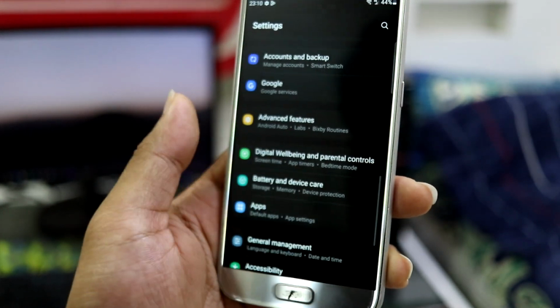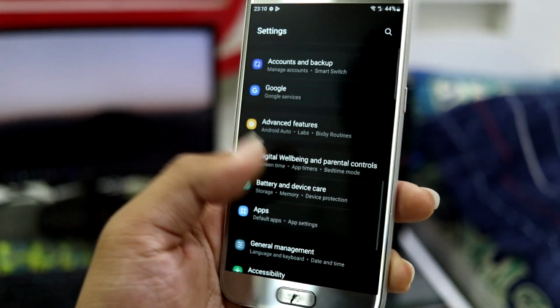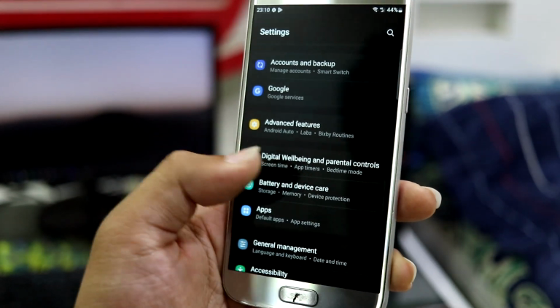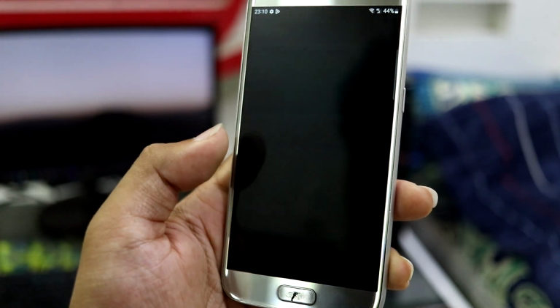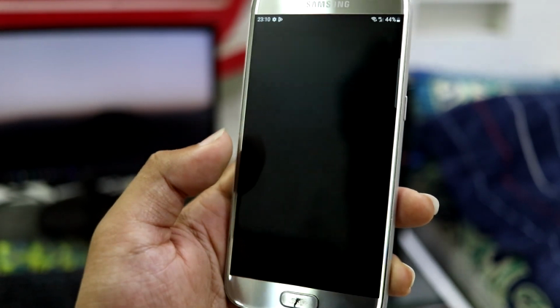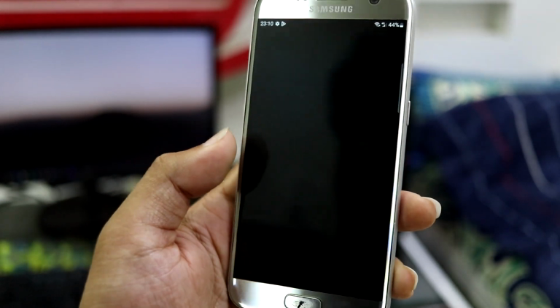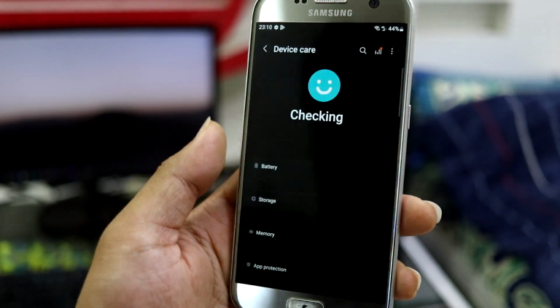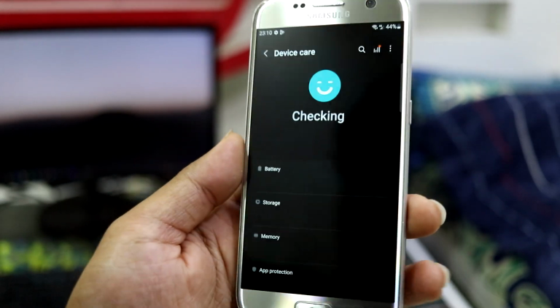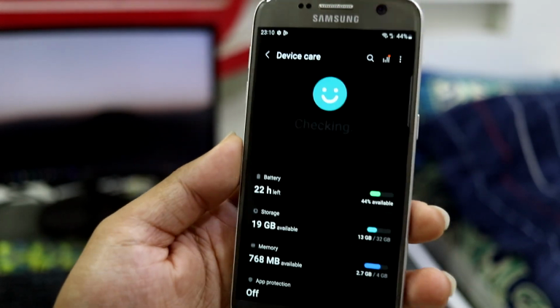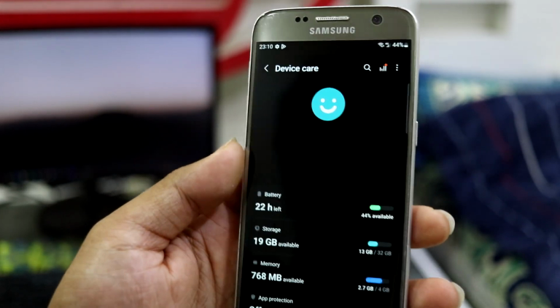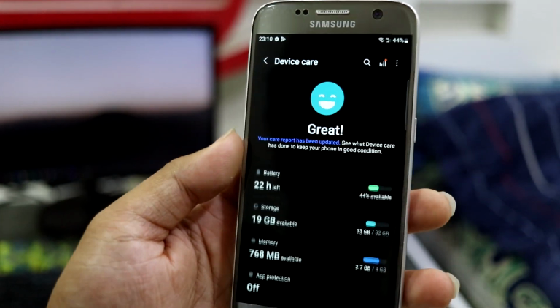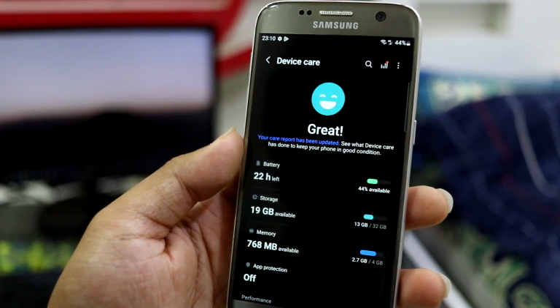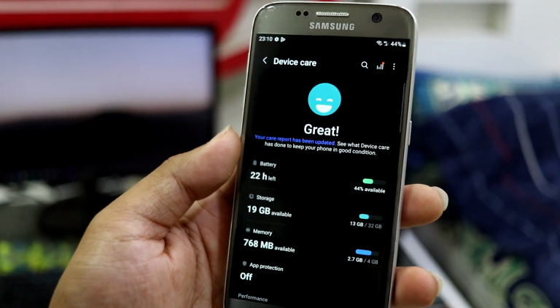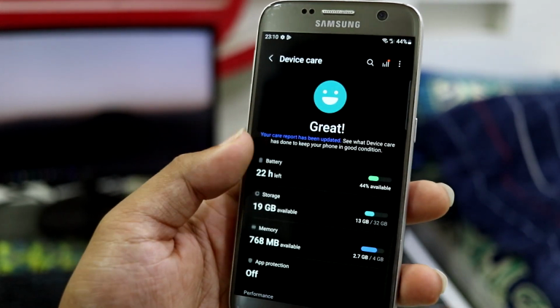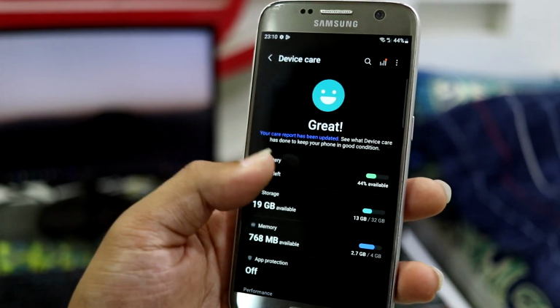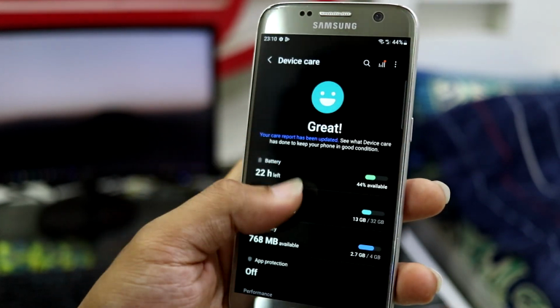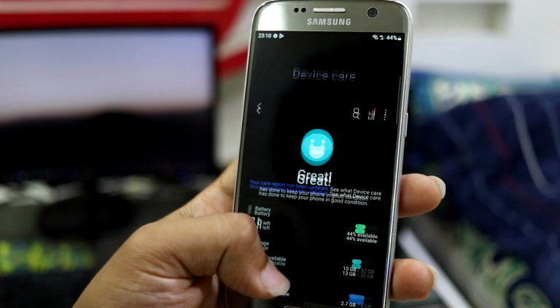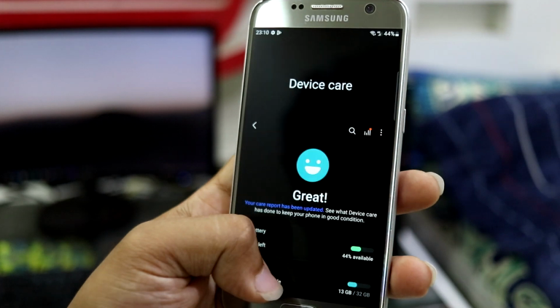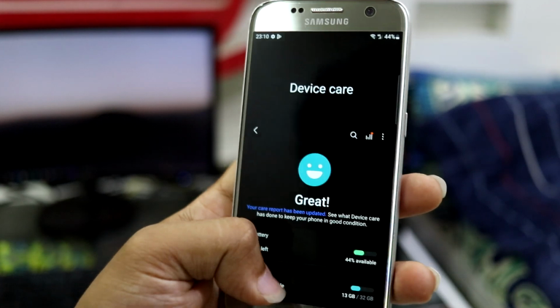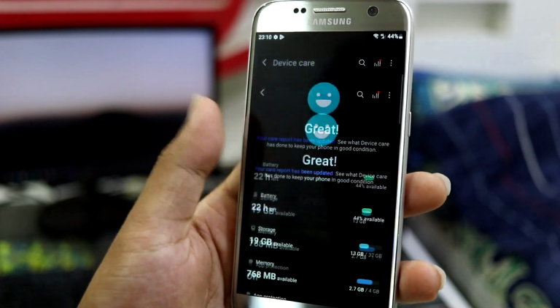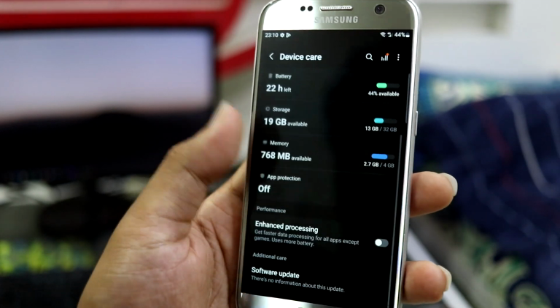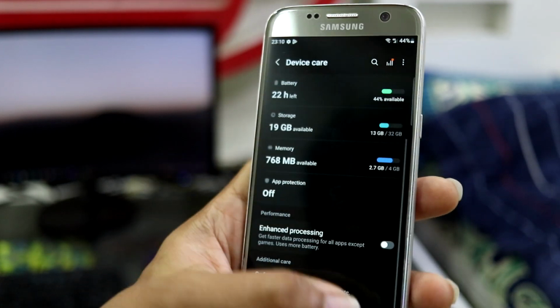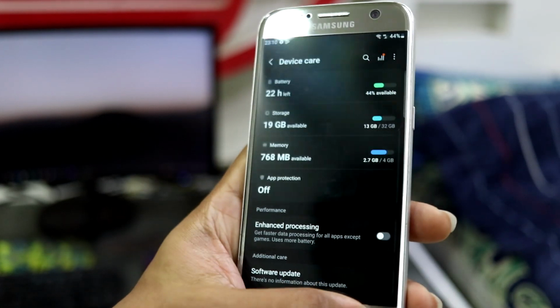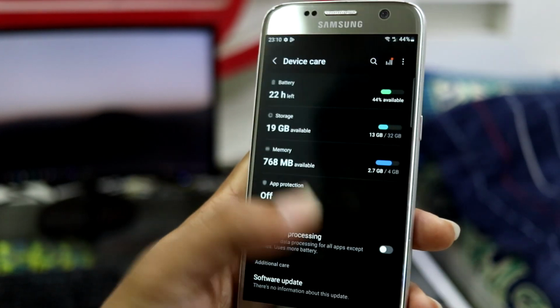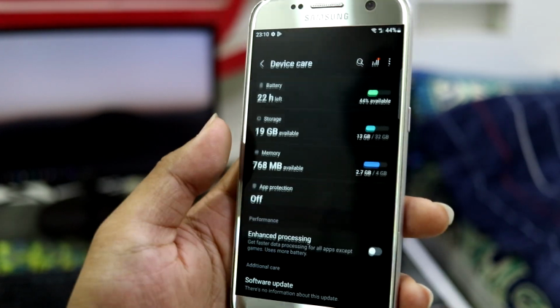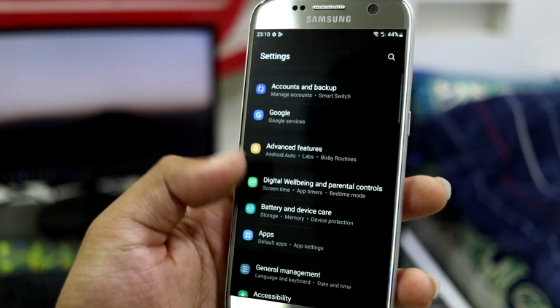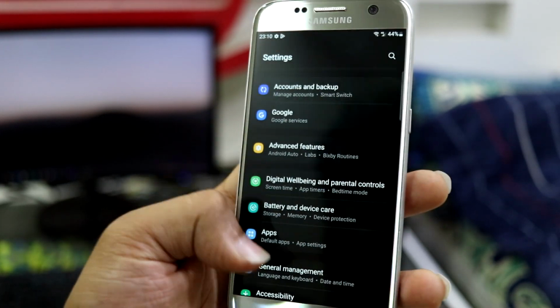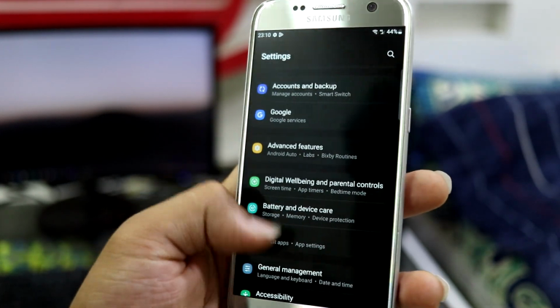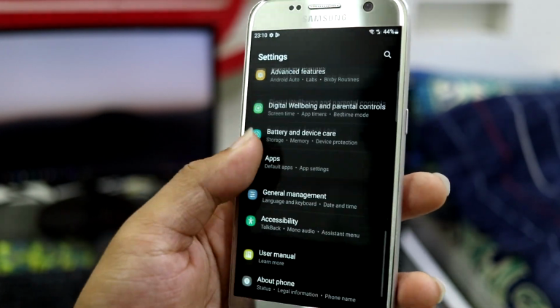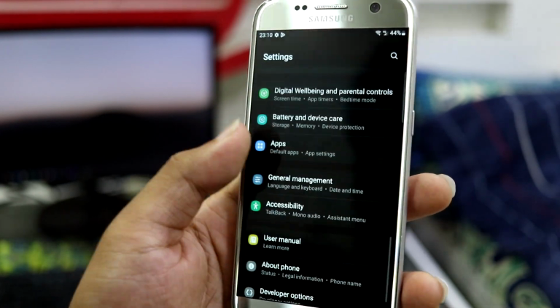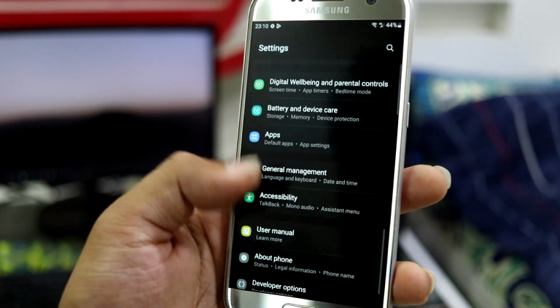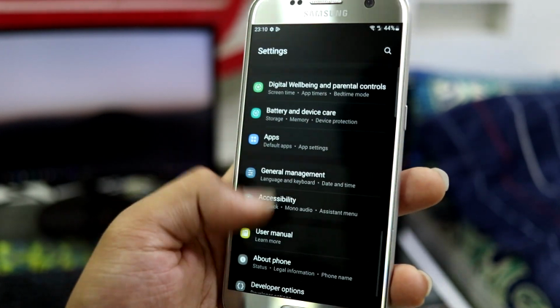This is the Battery and Device Care section — this is like the Digital Wellbeing kind of thing for the device.